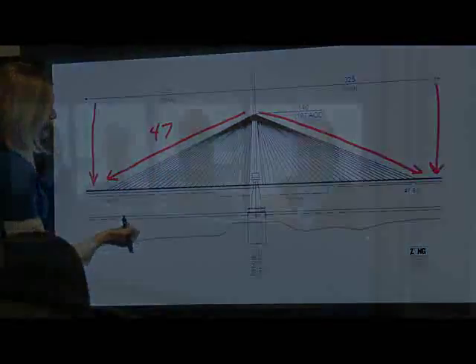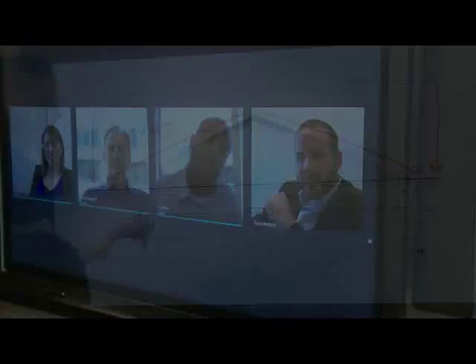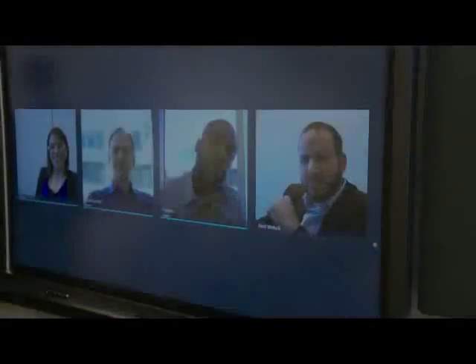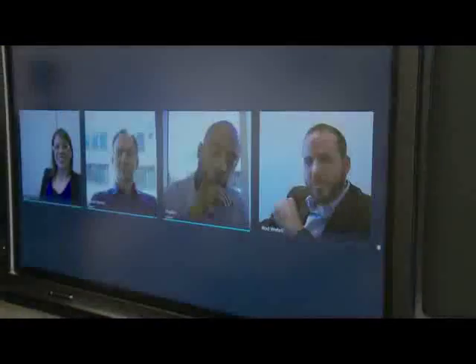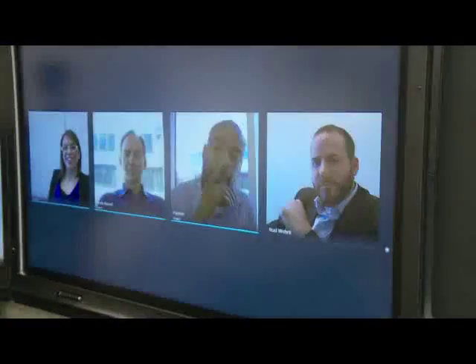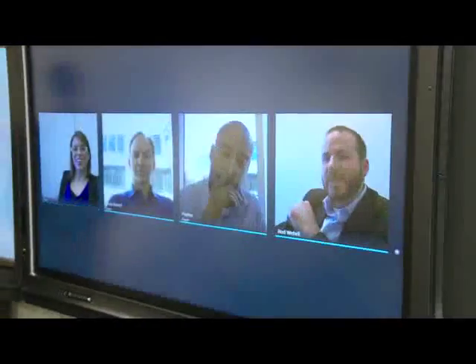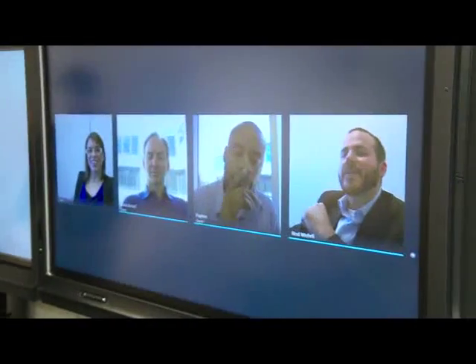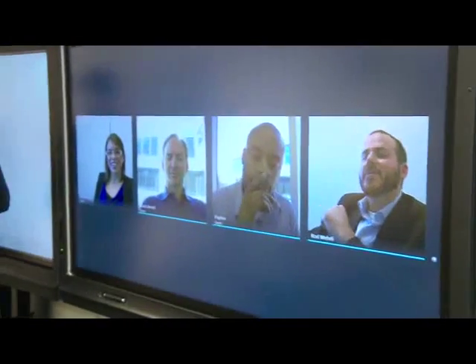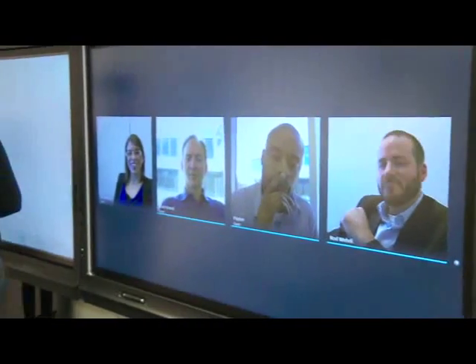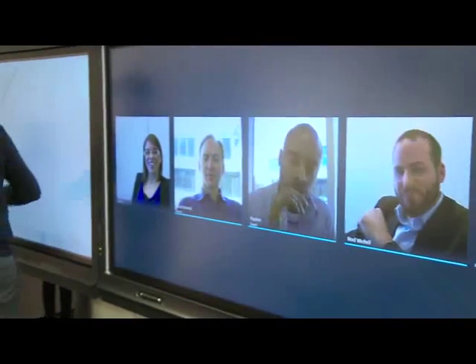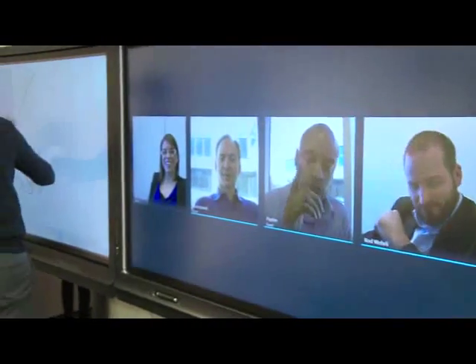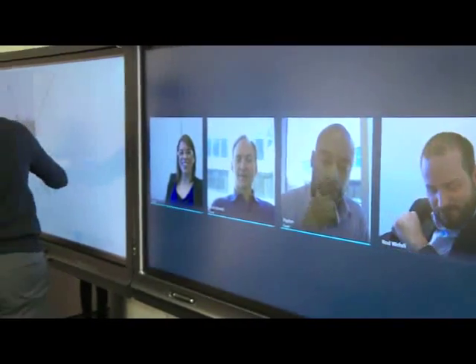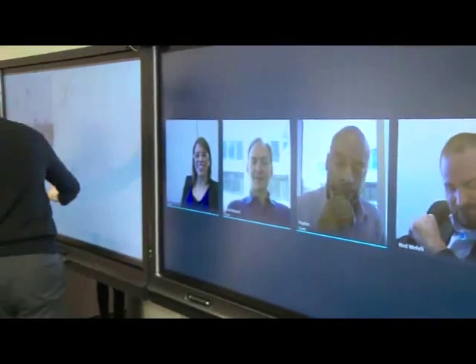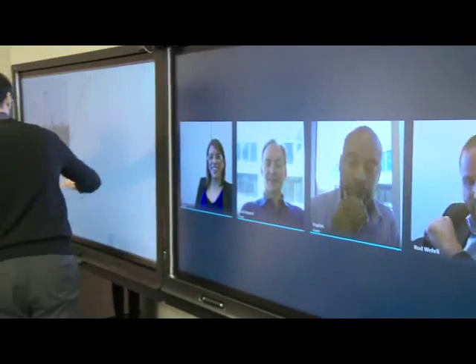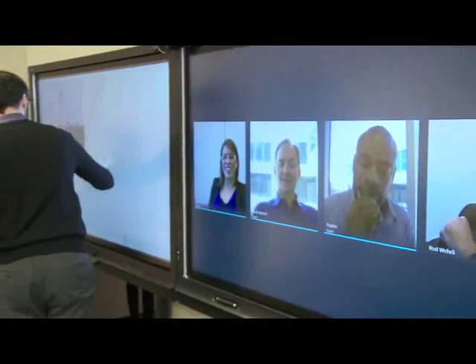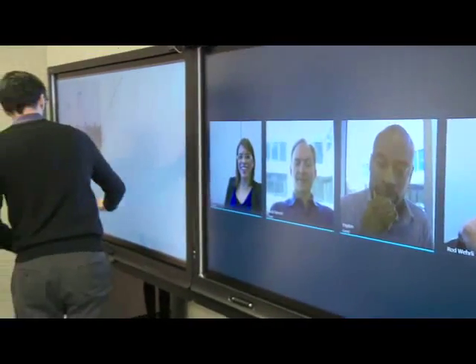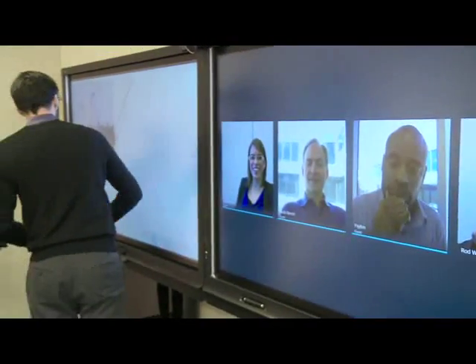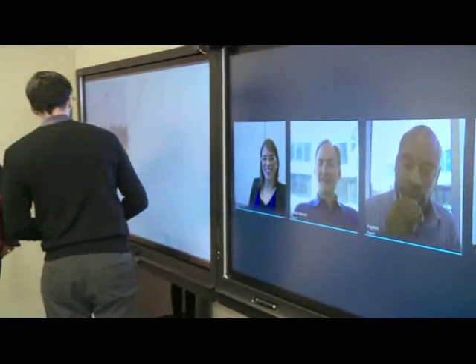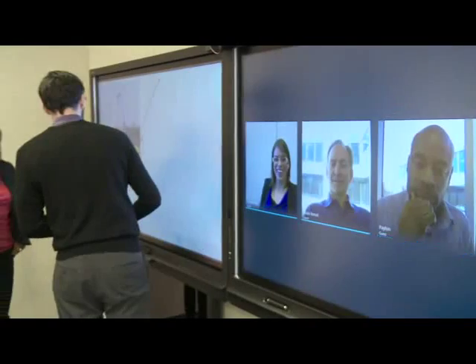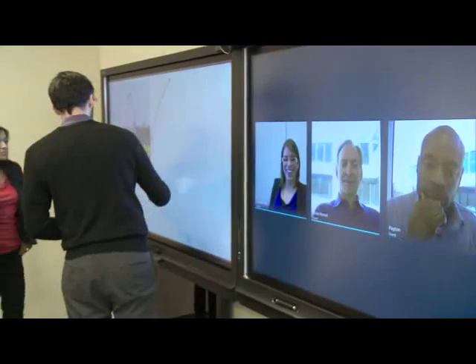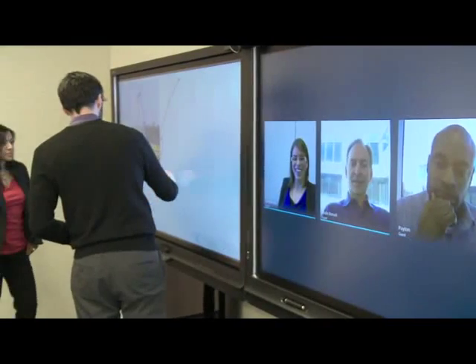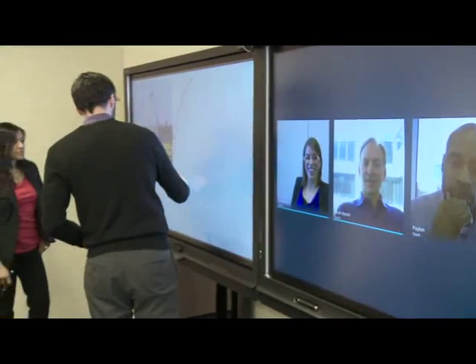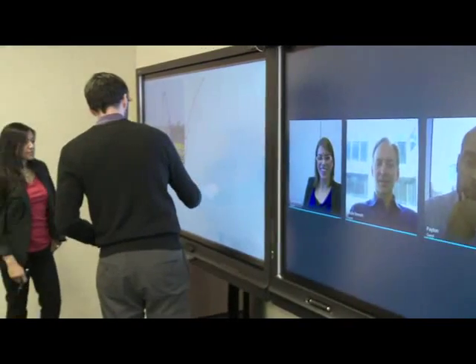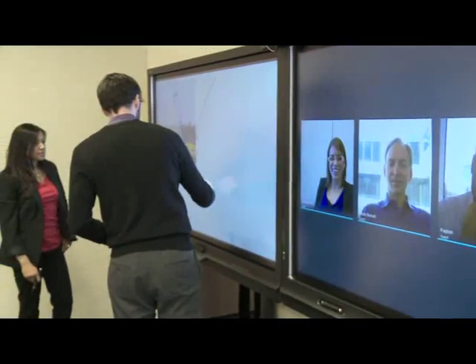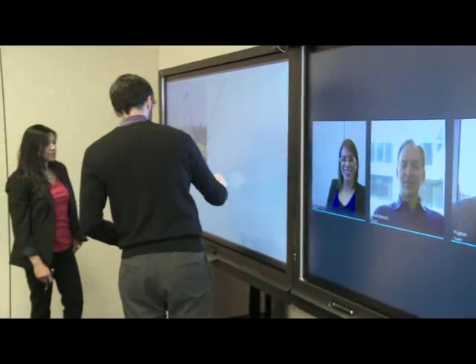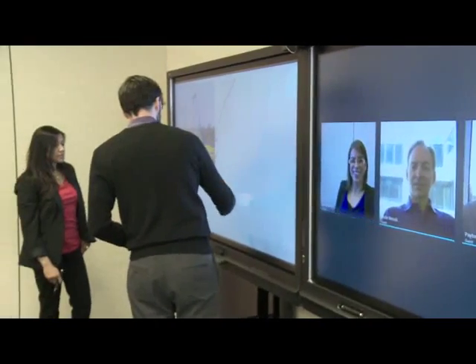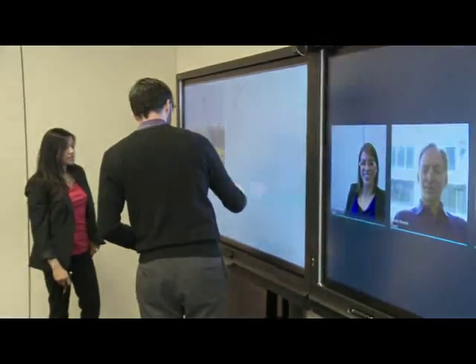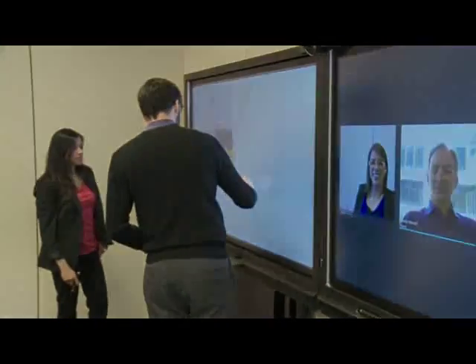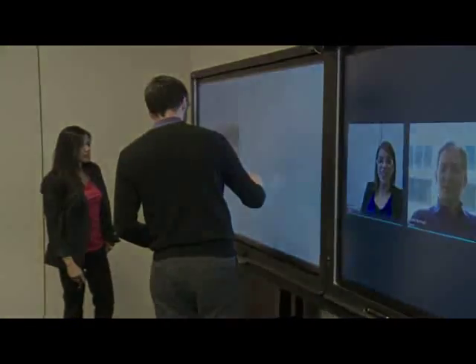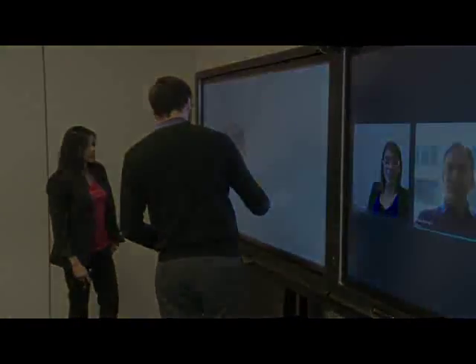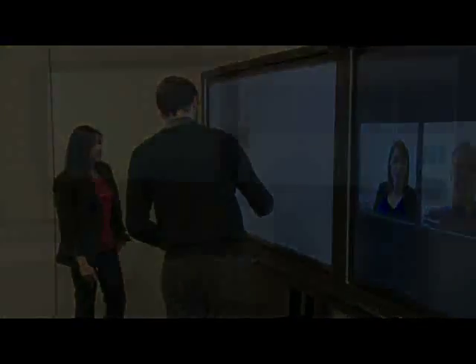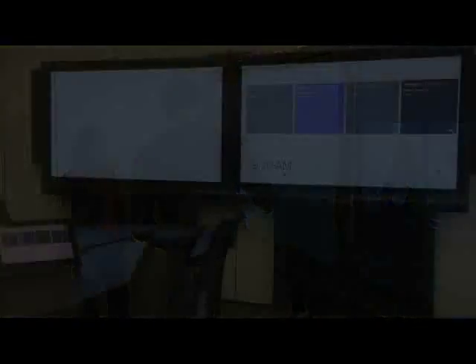The Smart Room System allows collaboration to be more effective and decision-making to be faster.